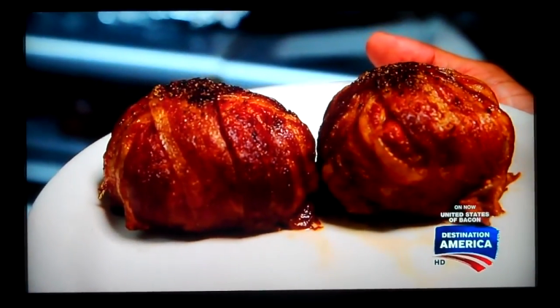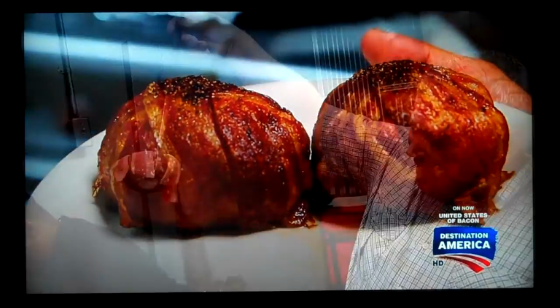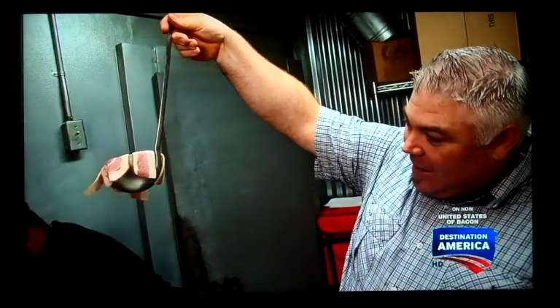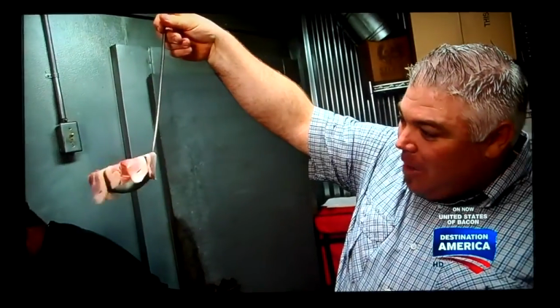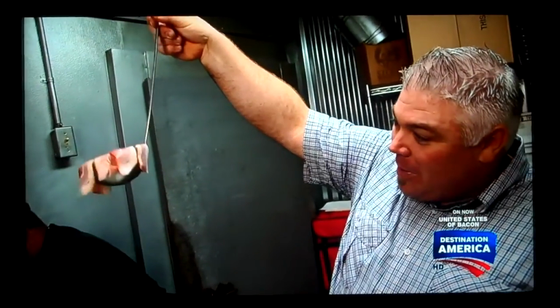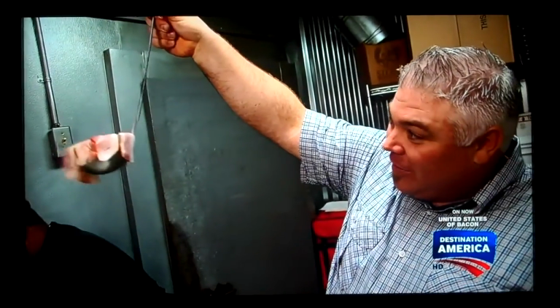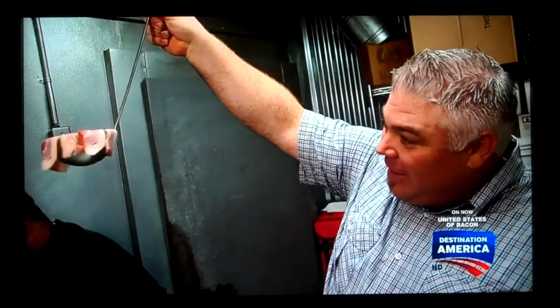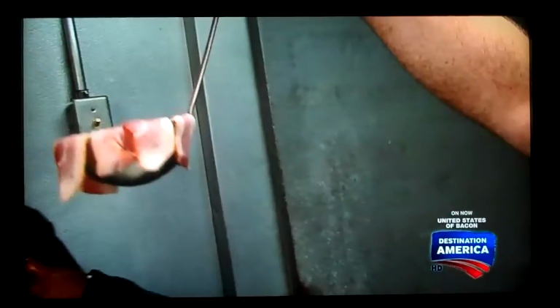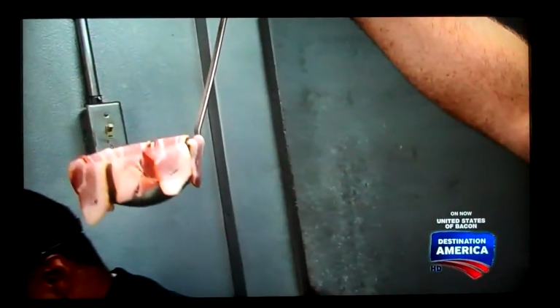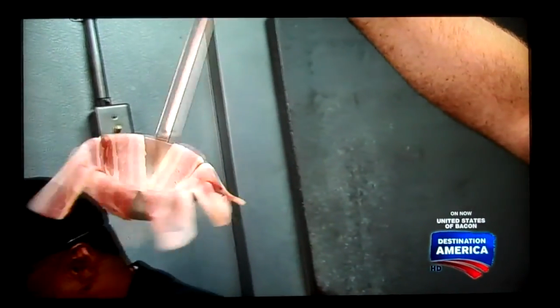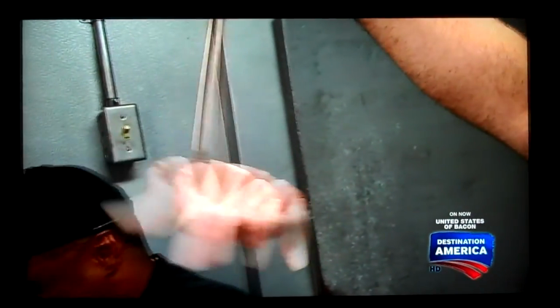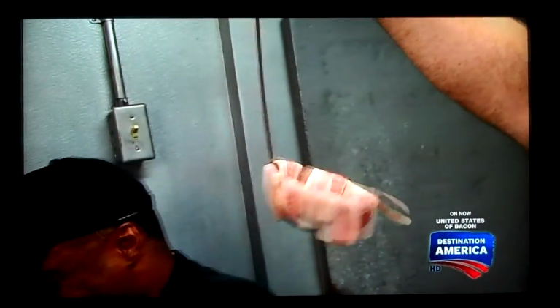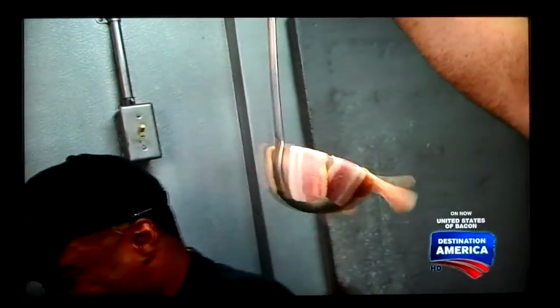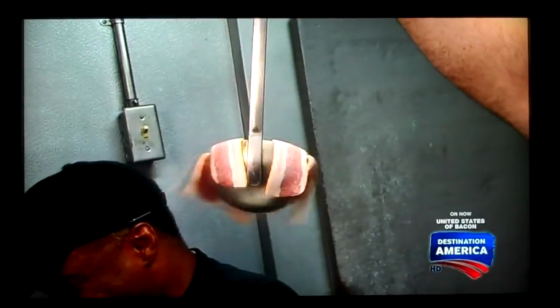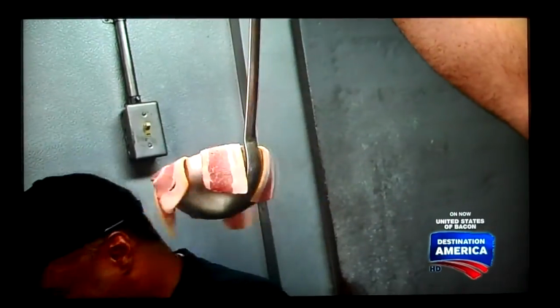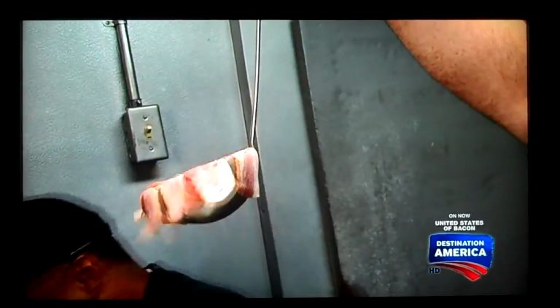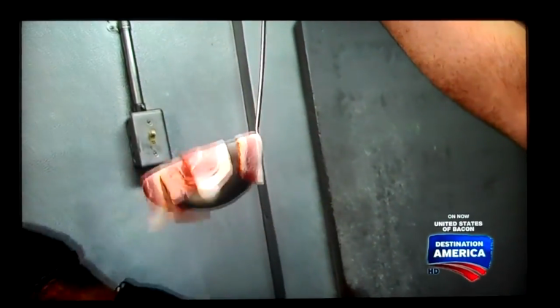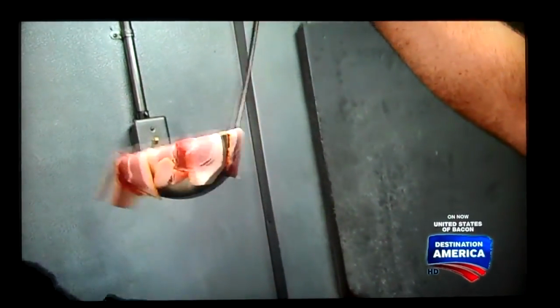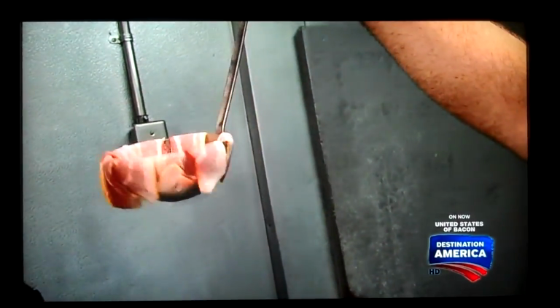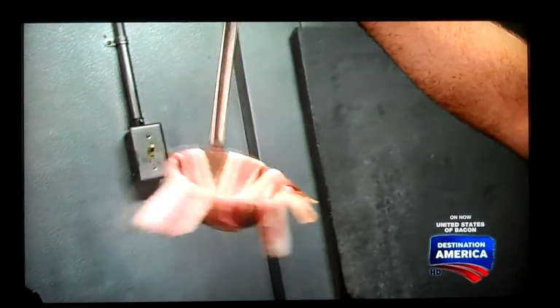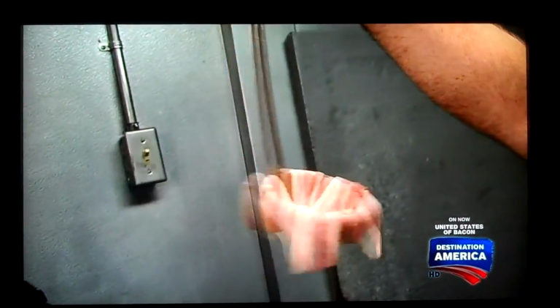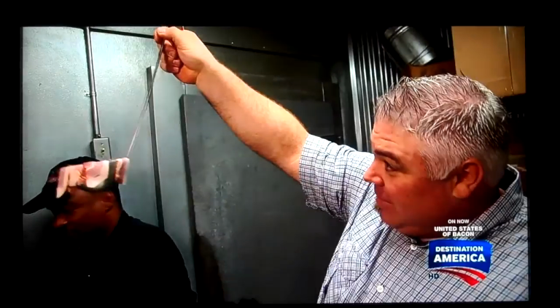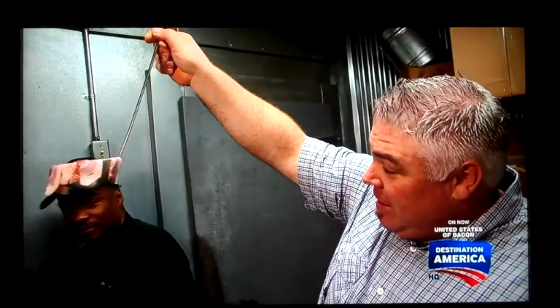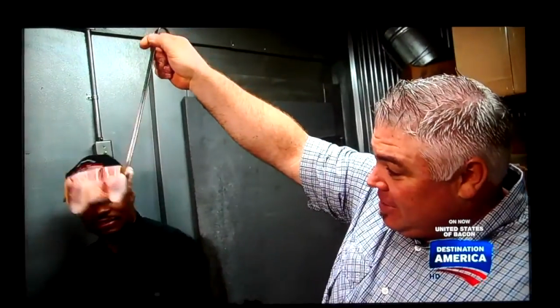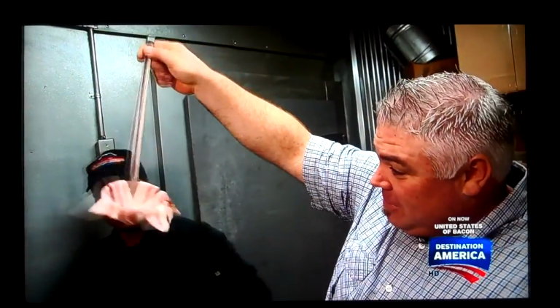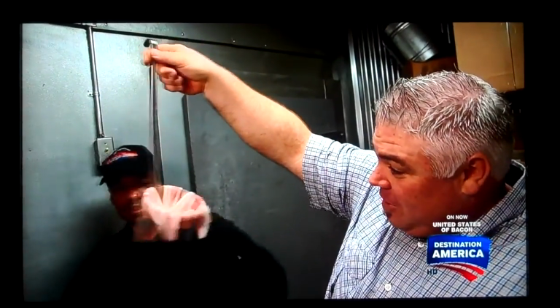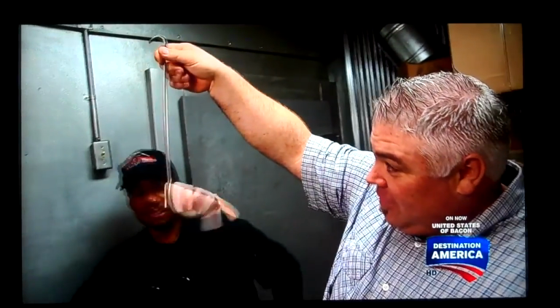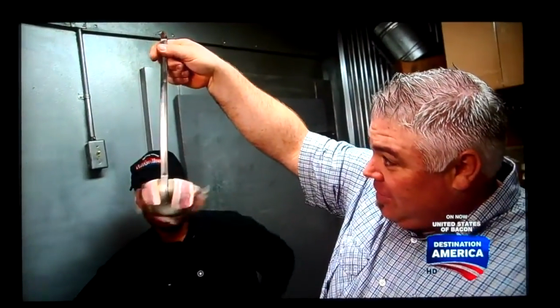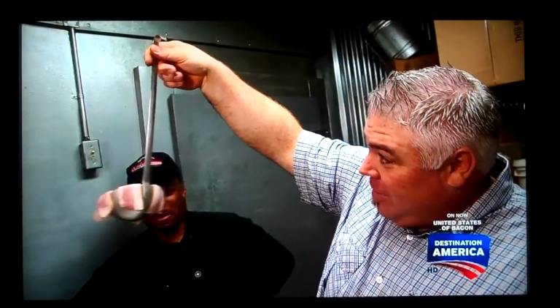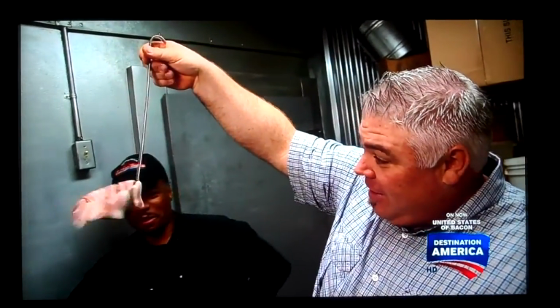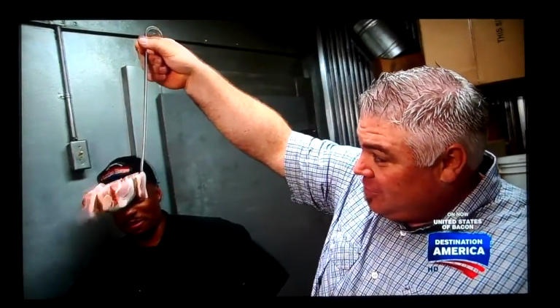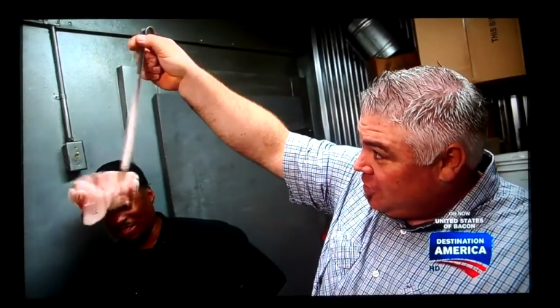It's like a mobile. I got a bacon mobile hanging above my baby's crib. The bacon jumped over the brown shoe.